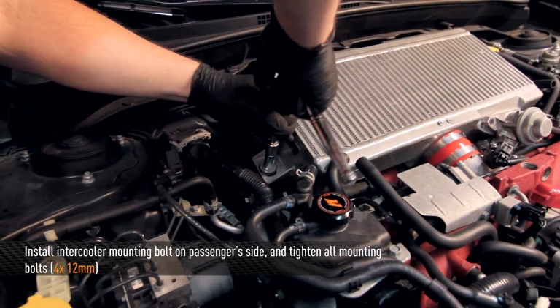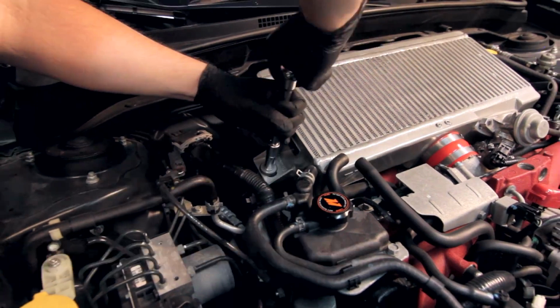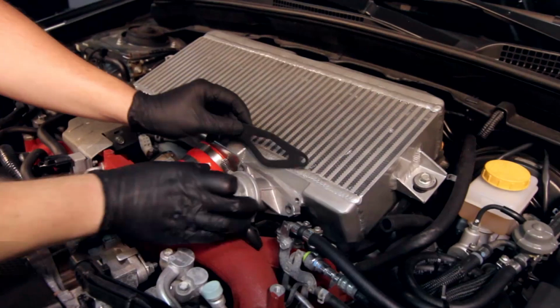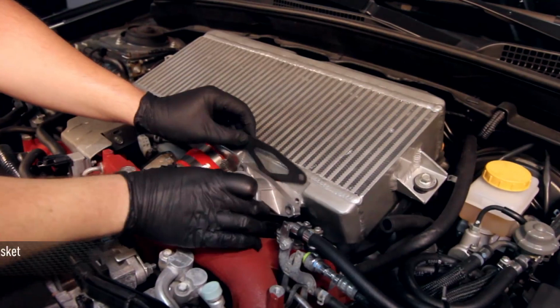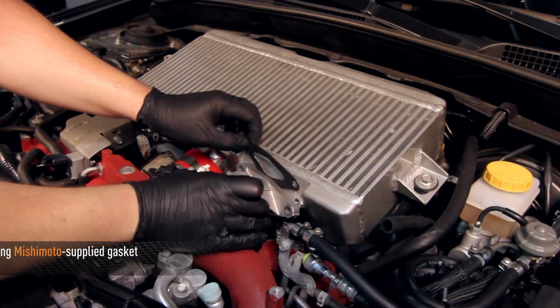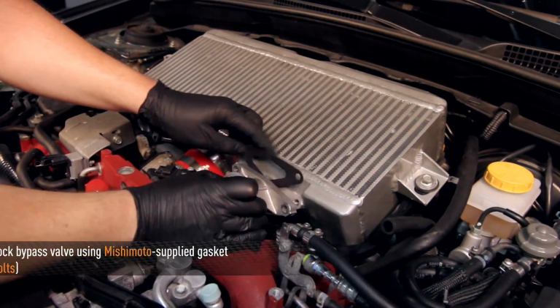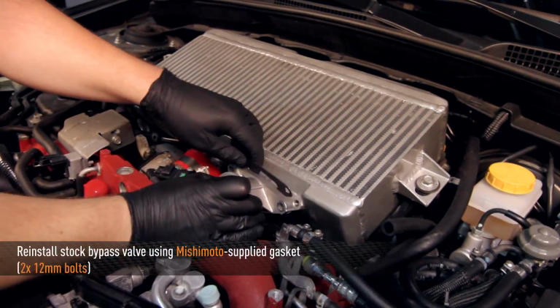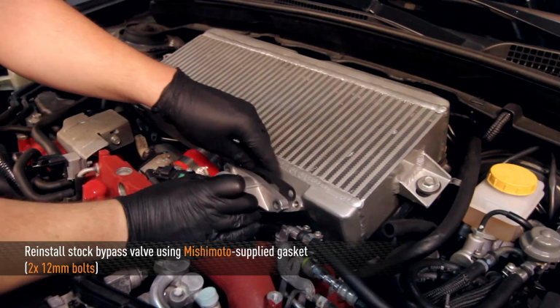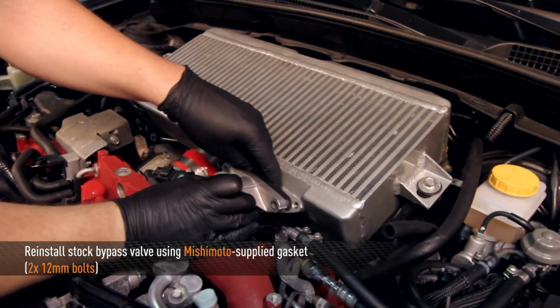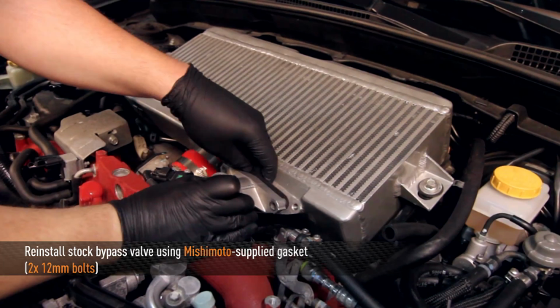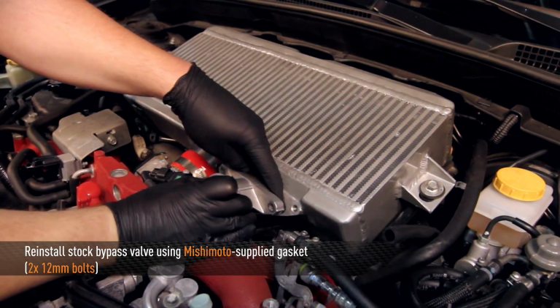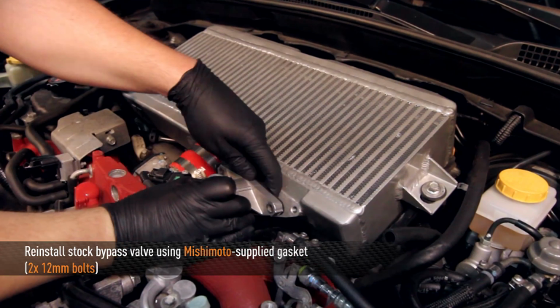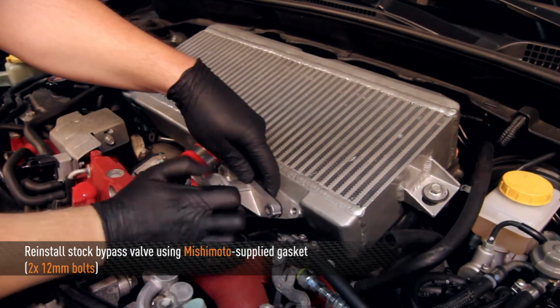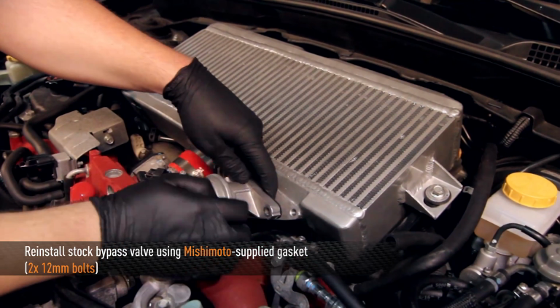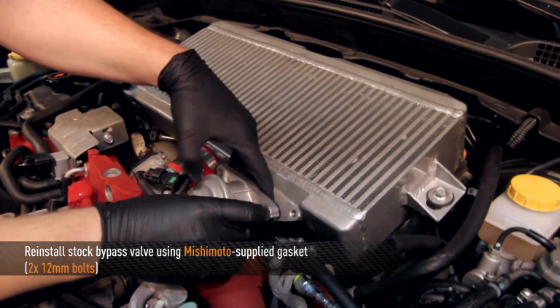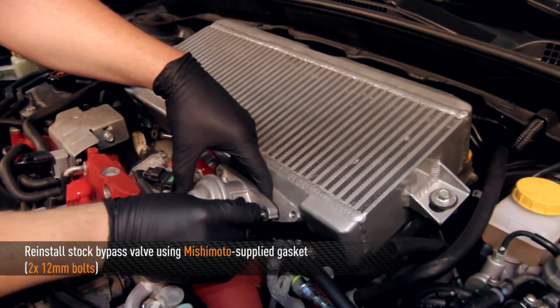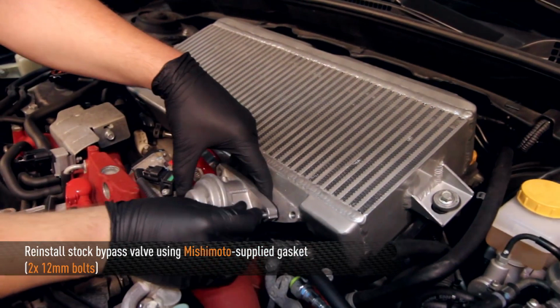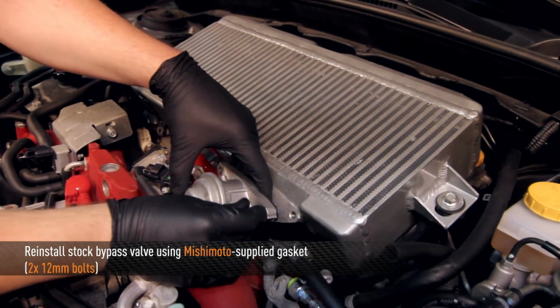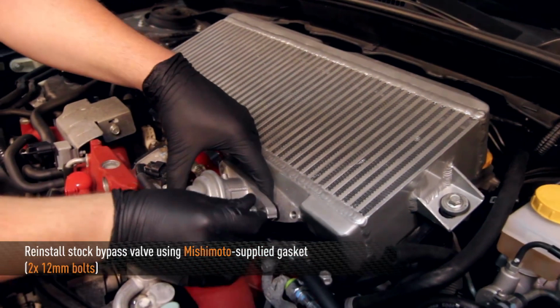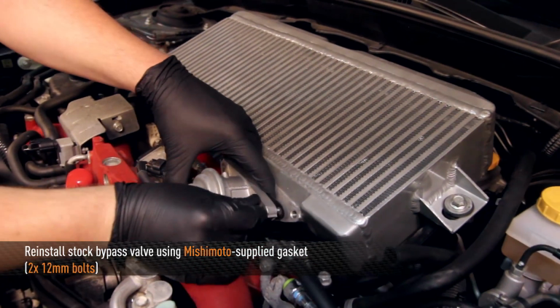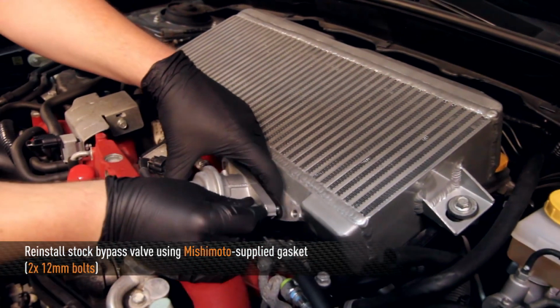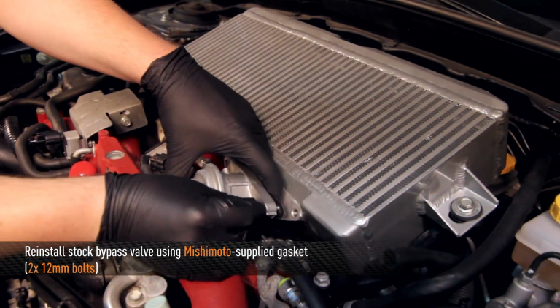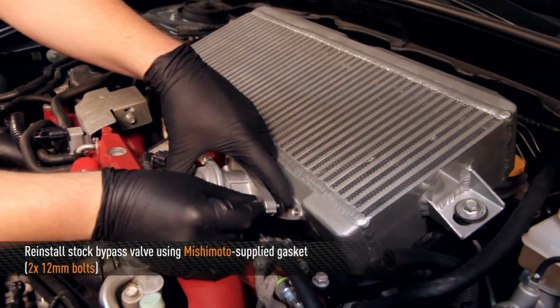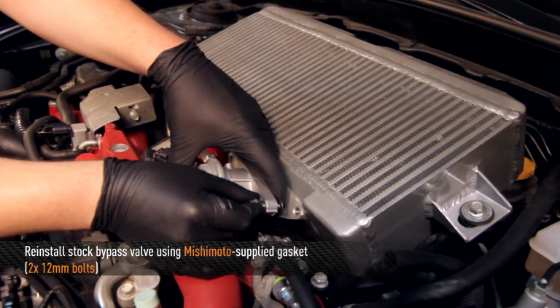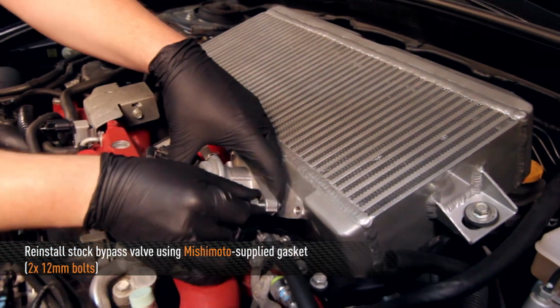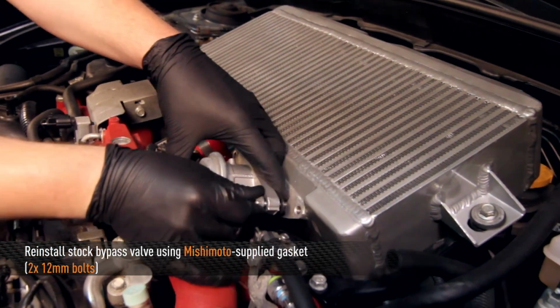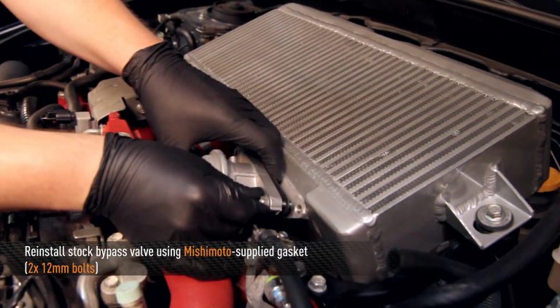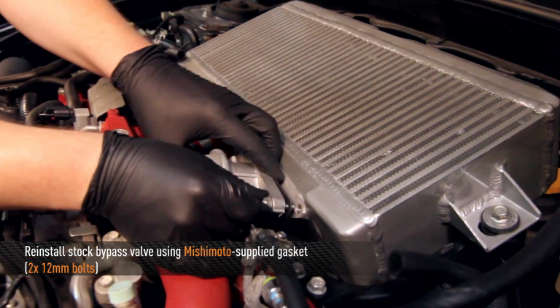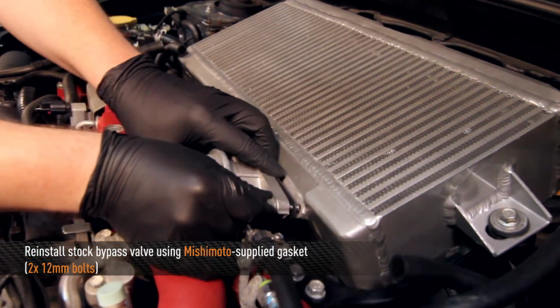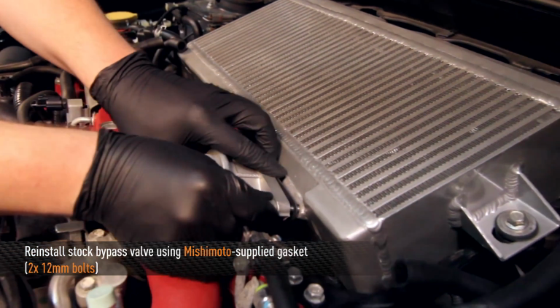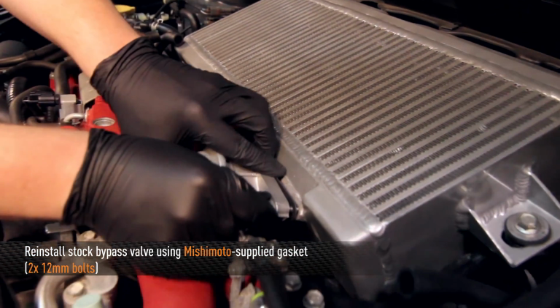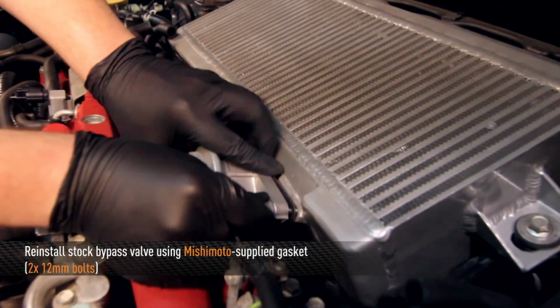Next, reinstall the bypass valve using the Mishimoto supplied gasket and two 12mm bolts.